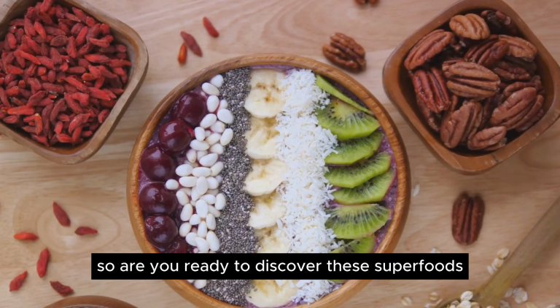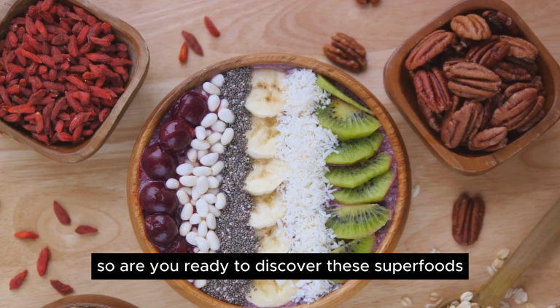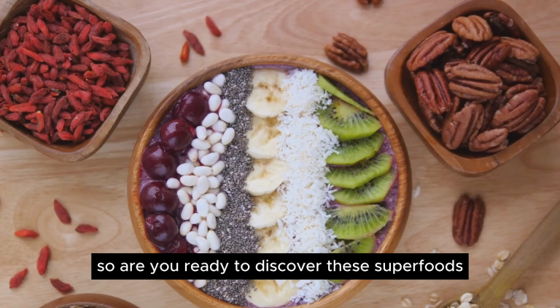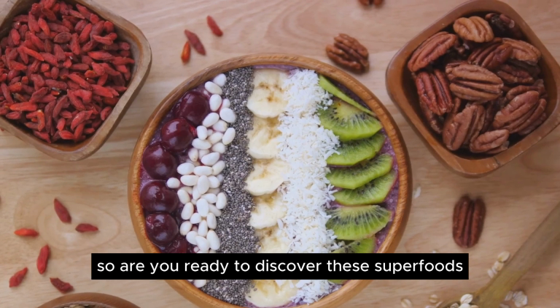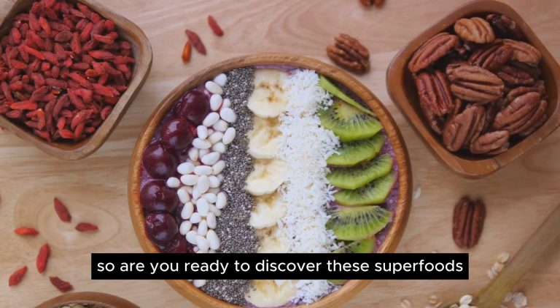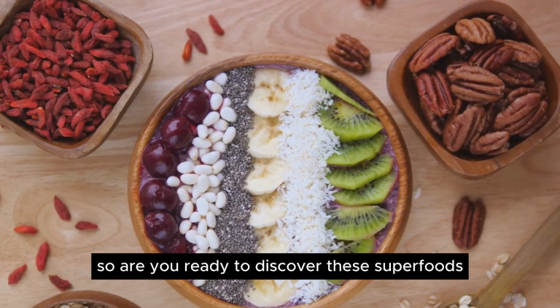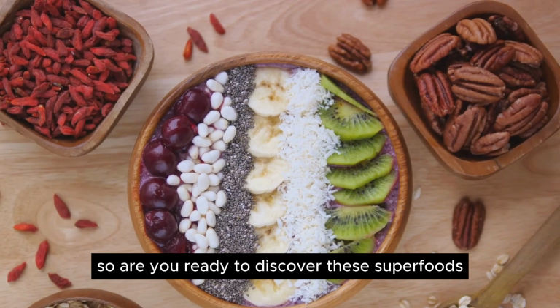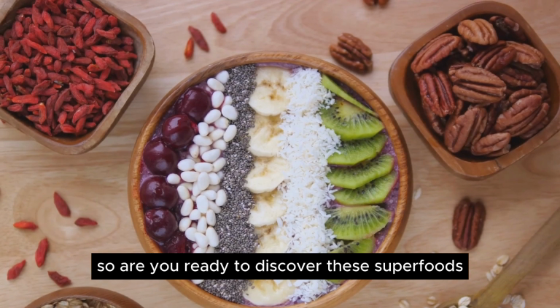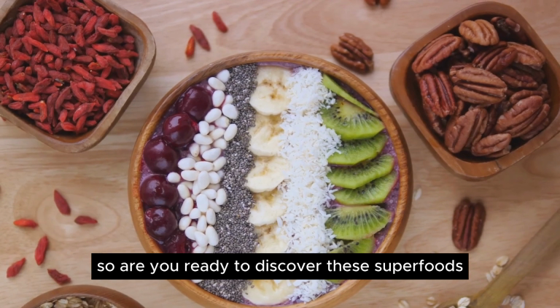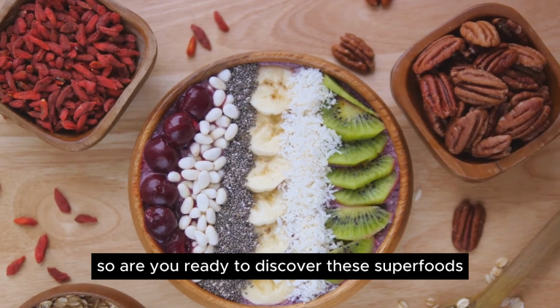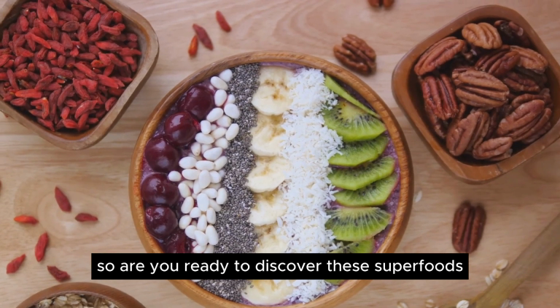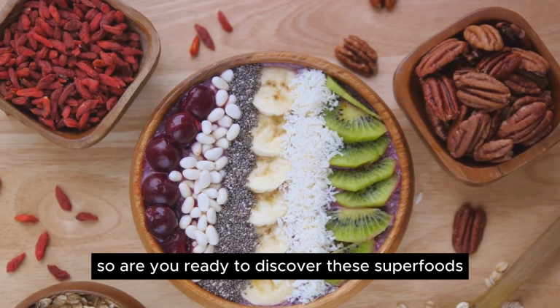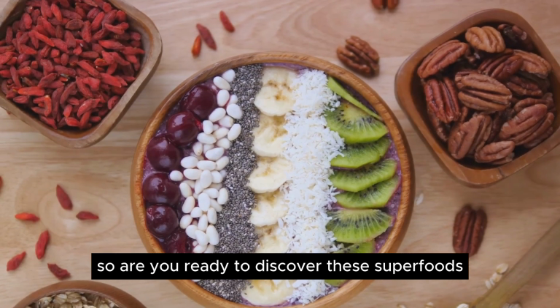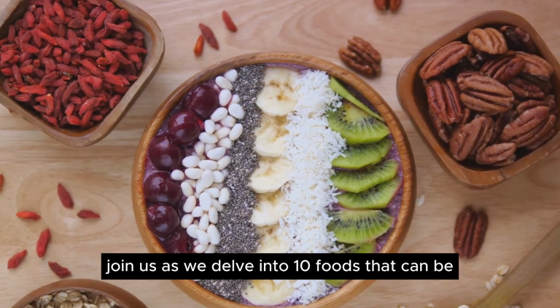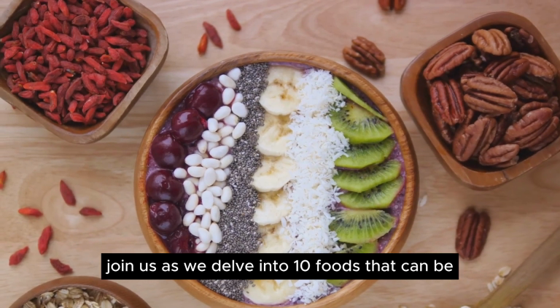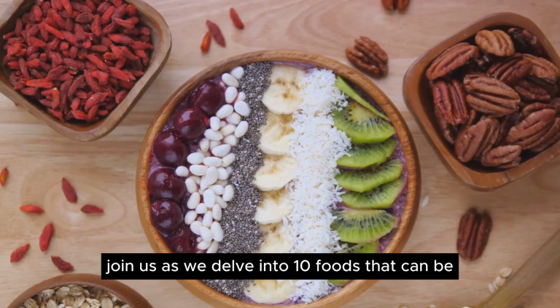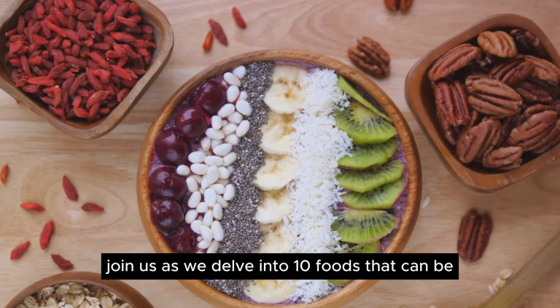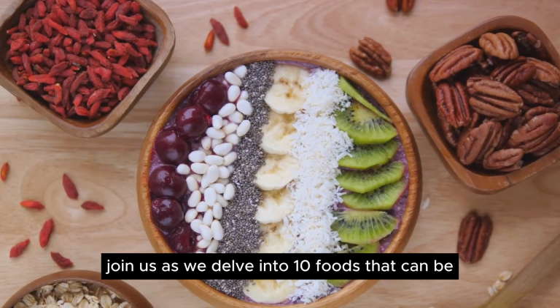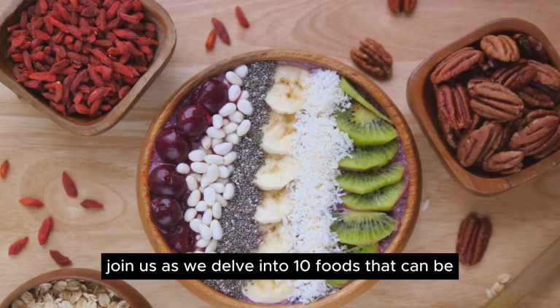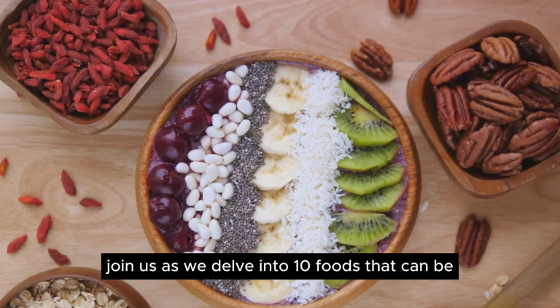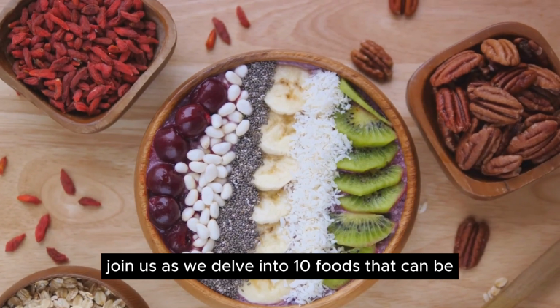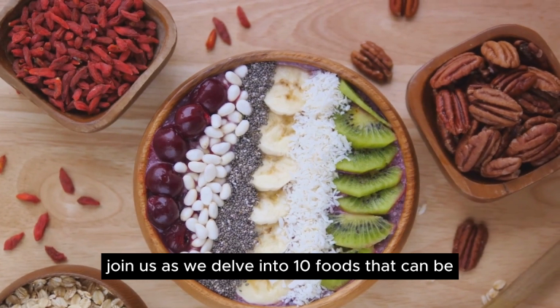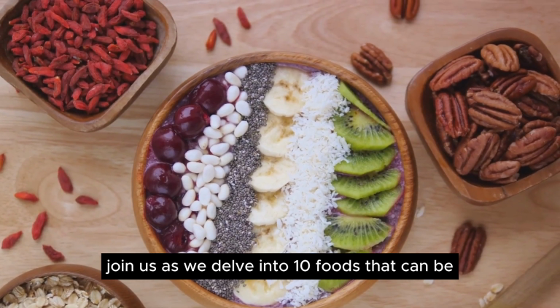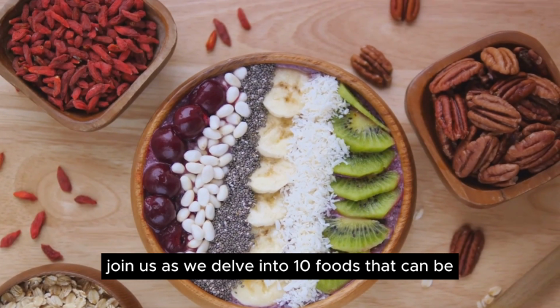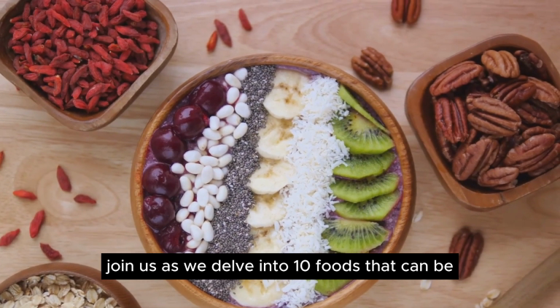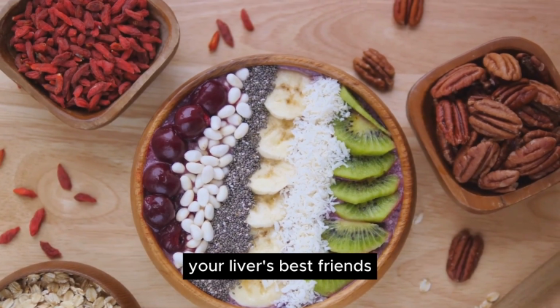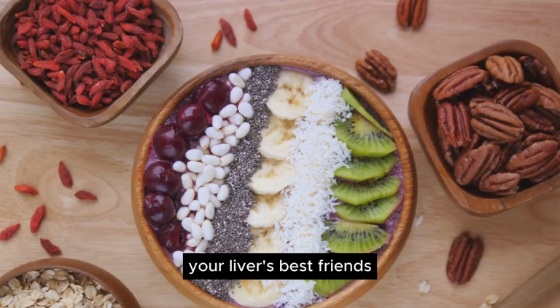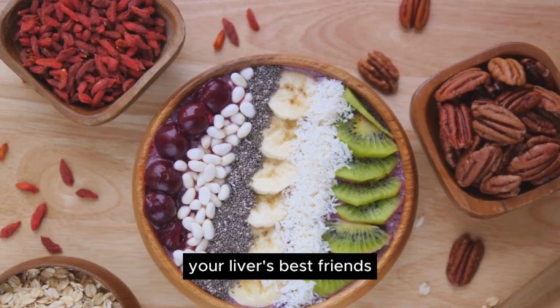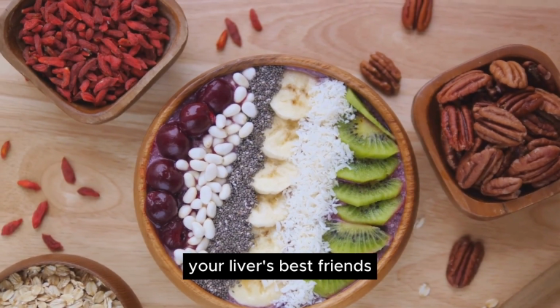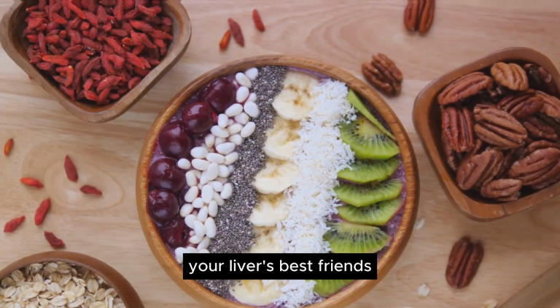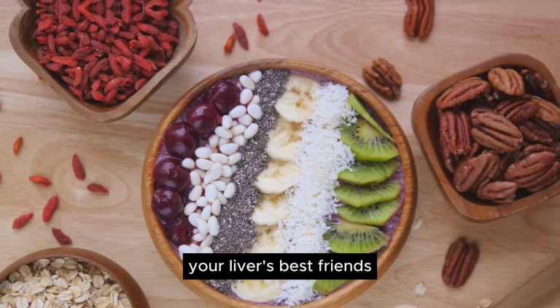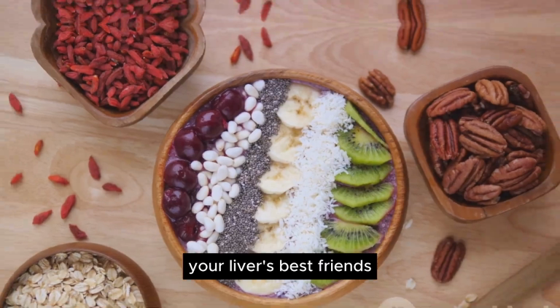Are you ready to discover these superfoods? Join us as we delve into 10 foods that can be your liver's best friends.